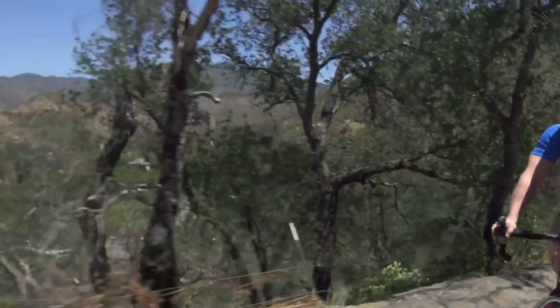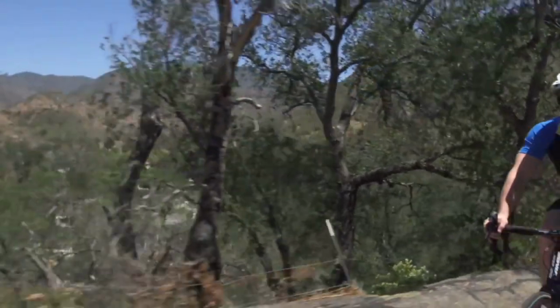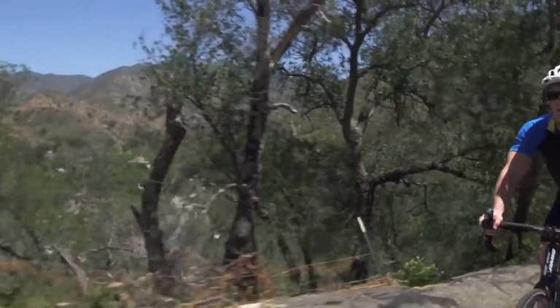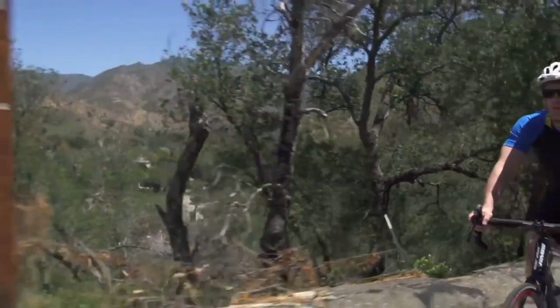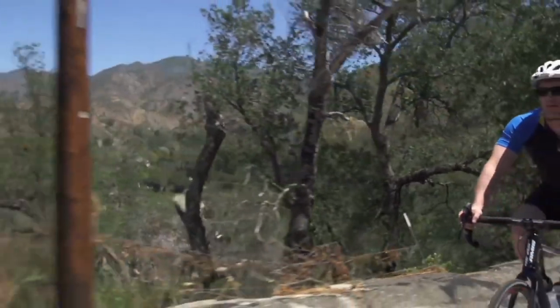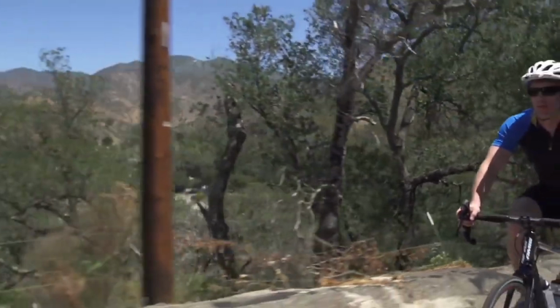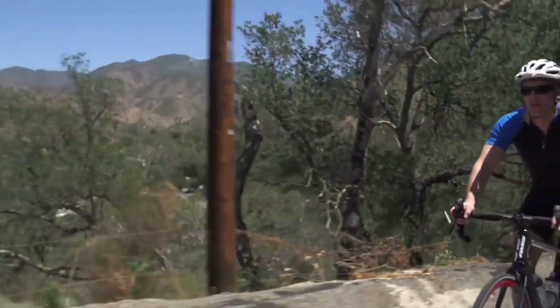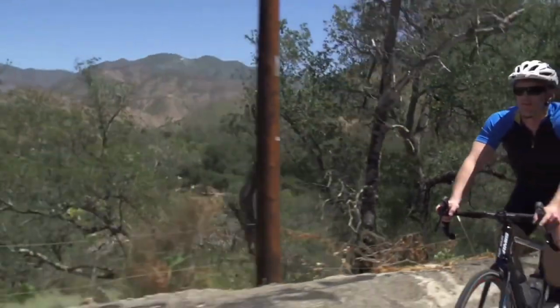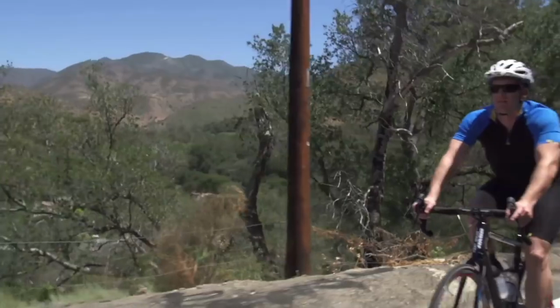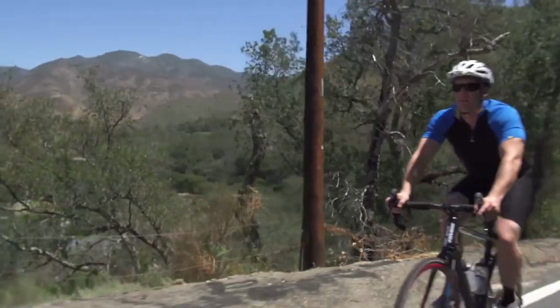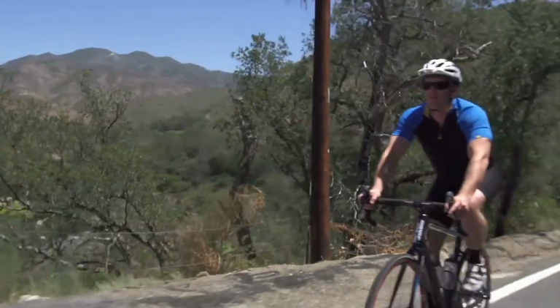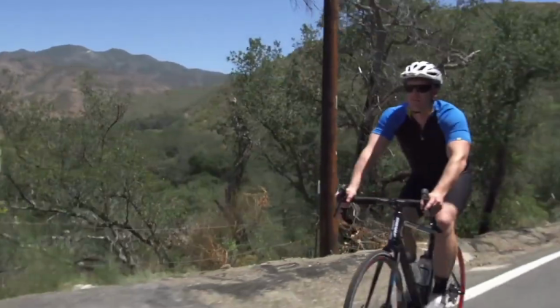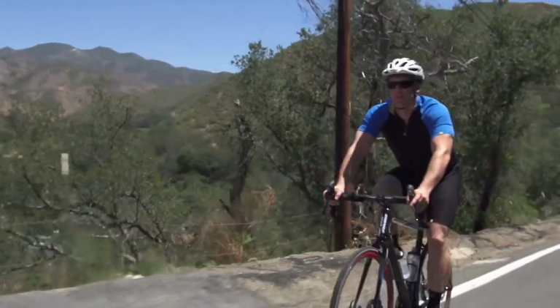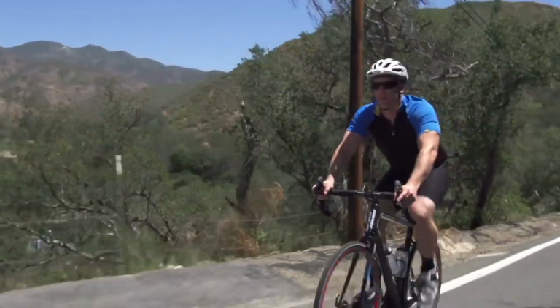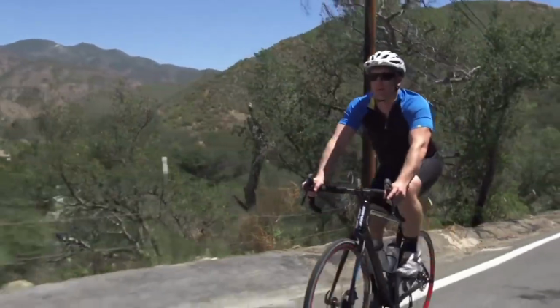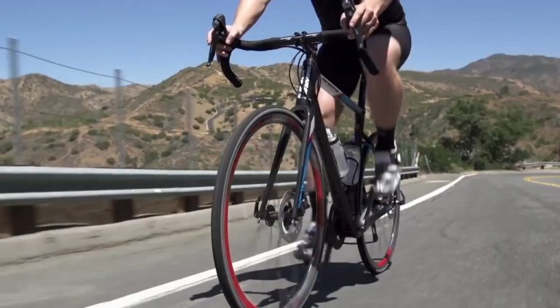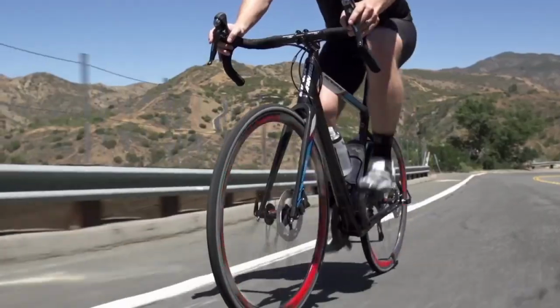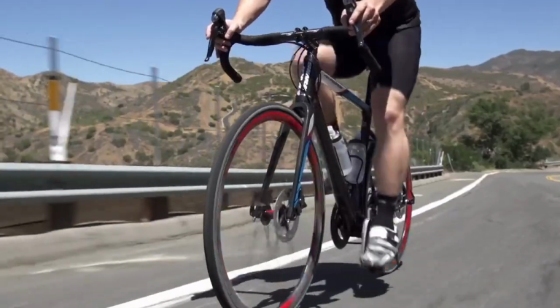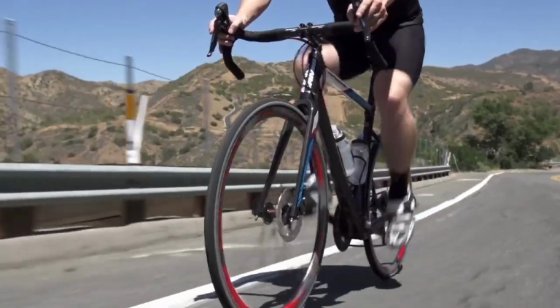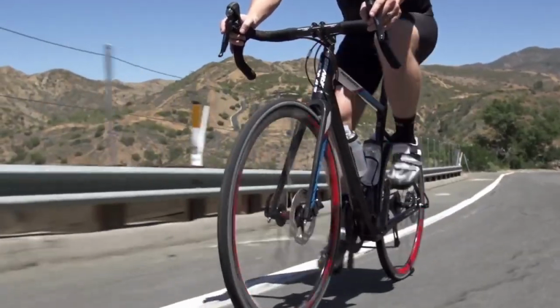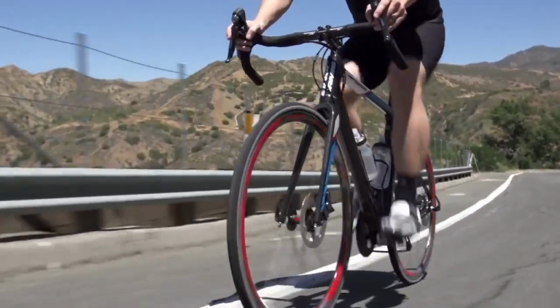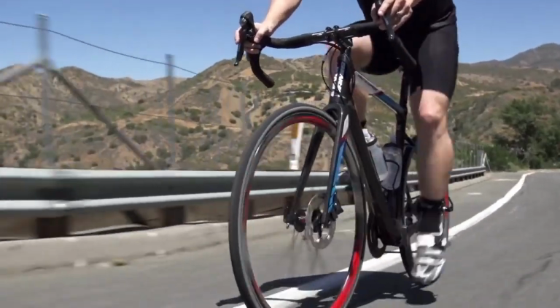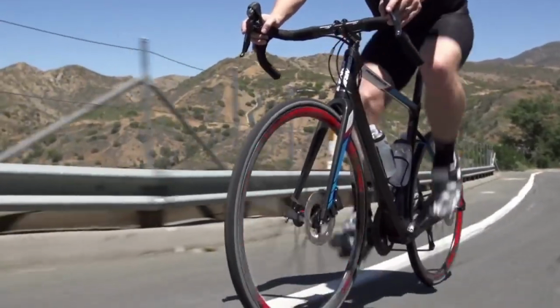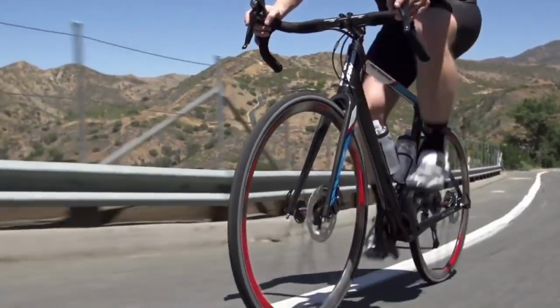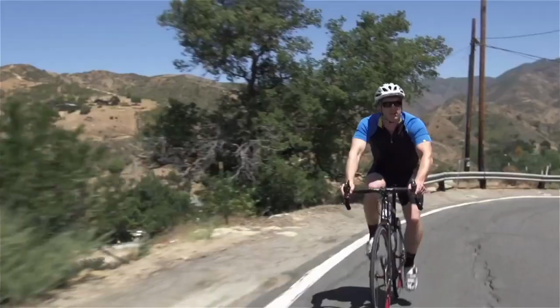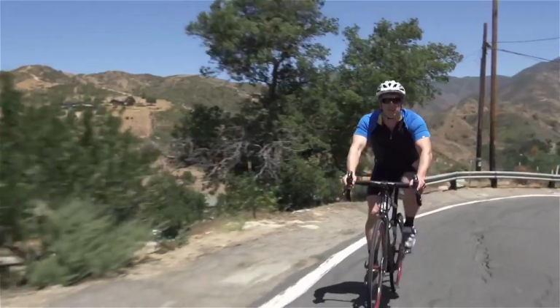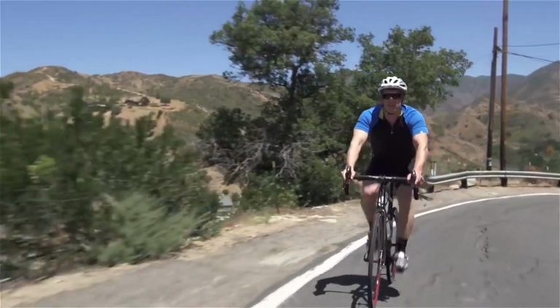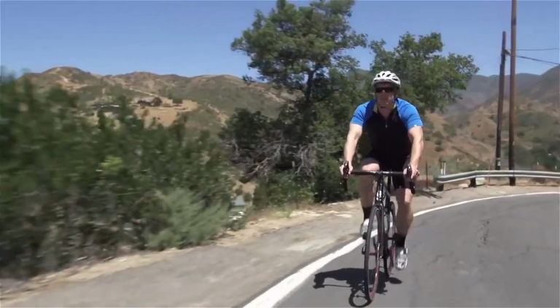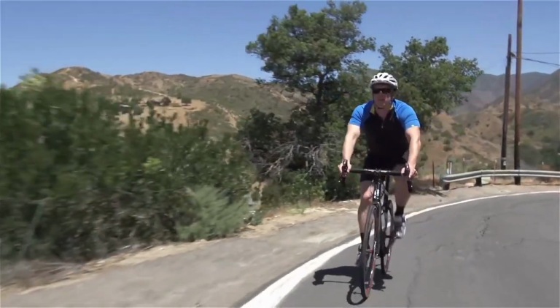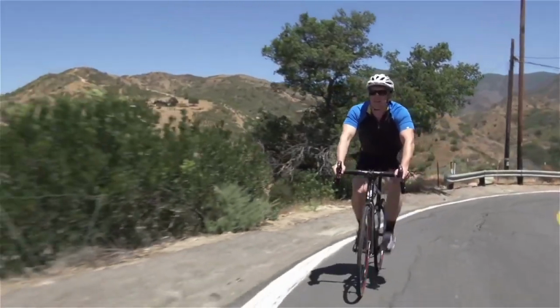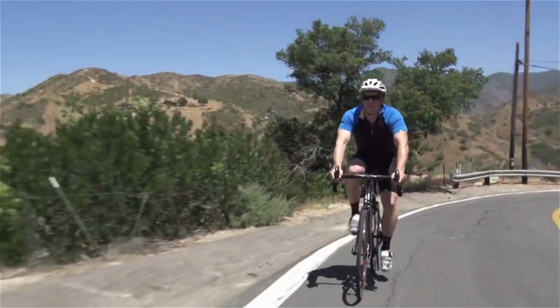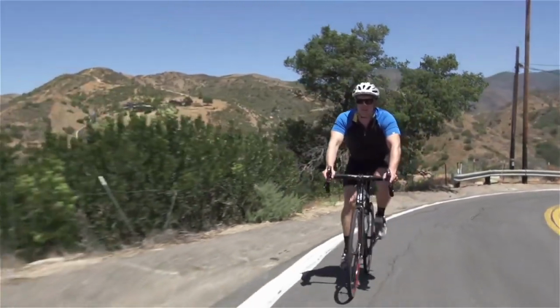The response for the Renegade has been overwhelming. People are riding it and demoing it — they love the bike. So now we get to the next chapter.